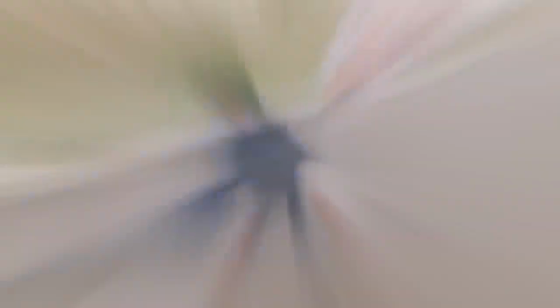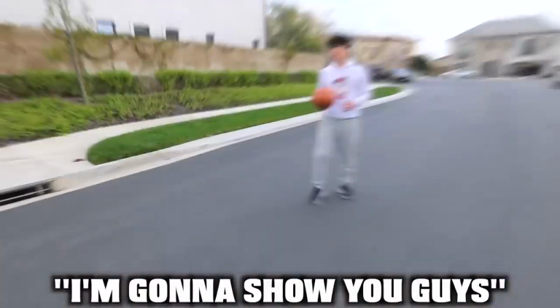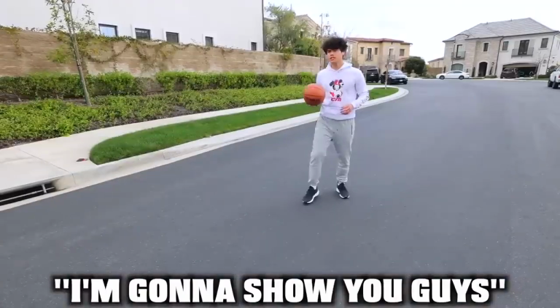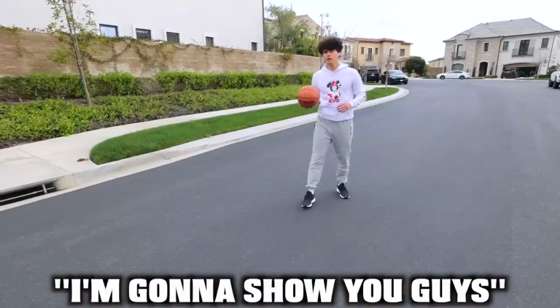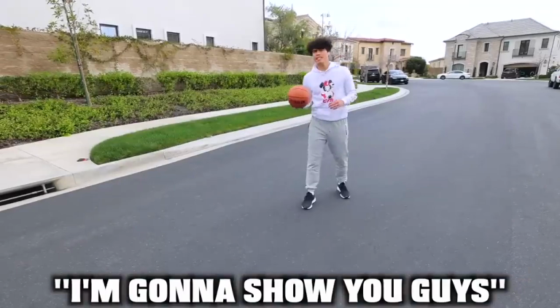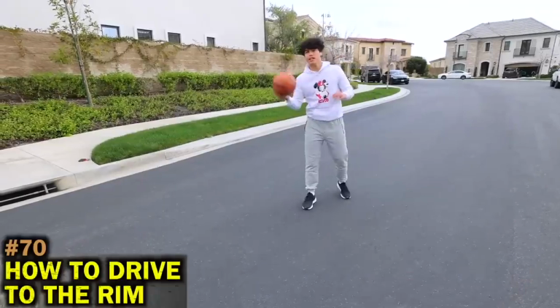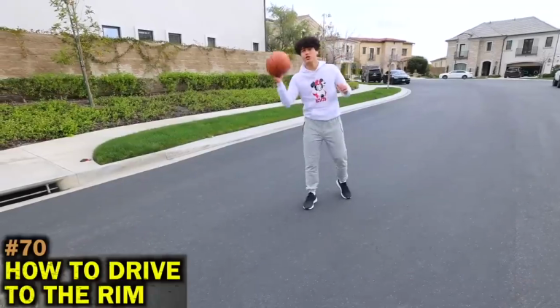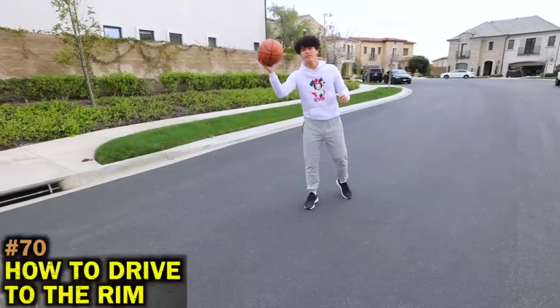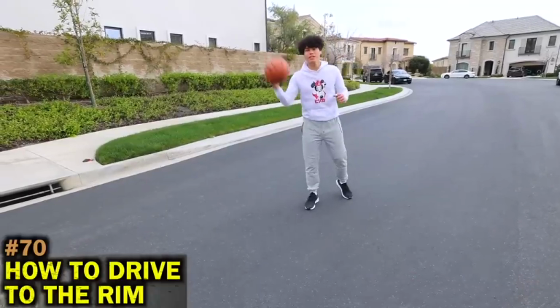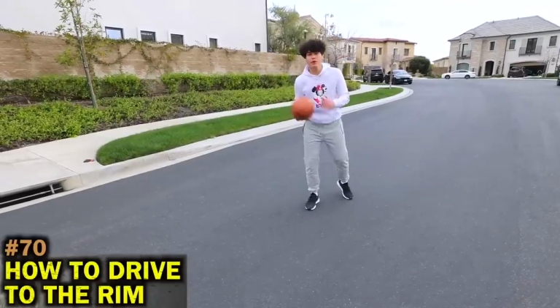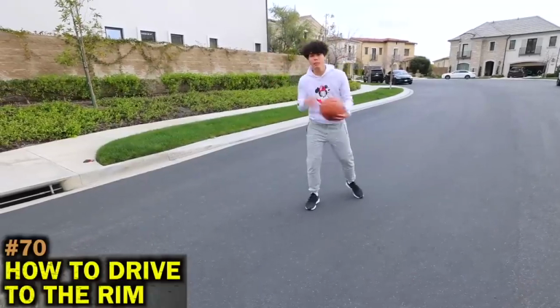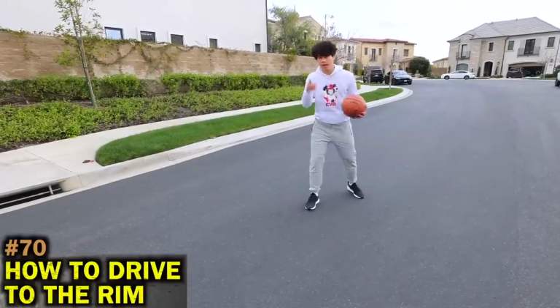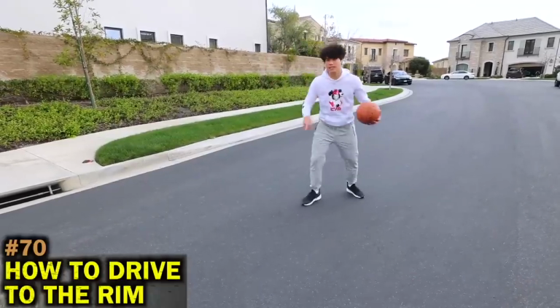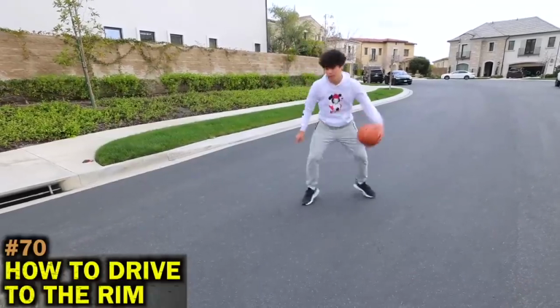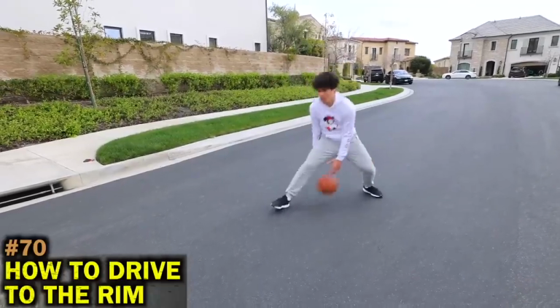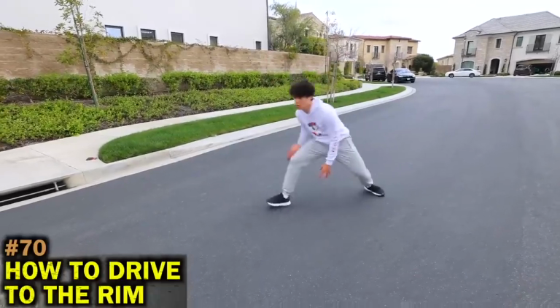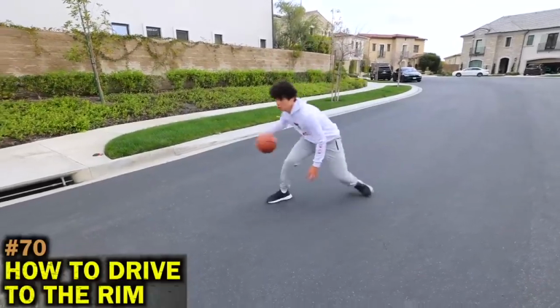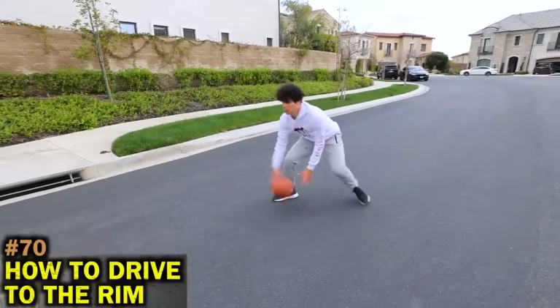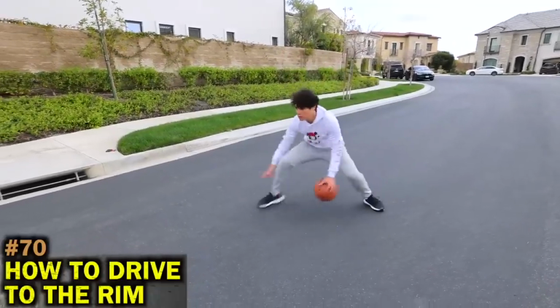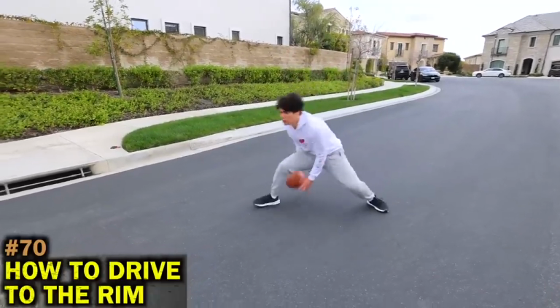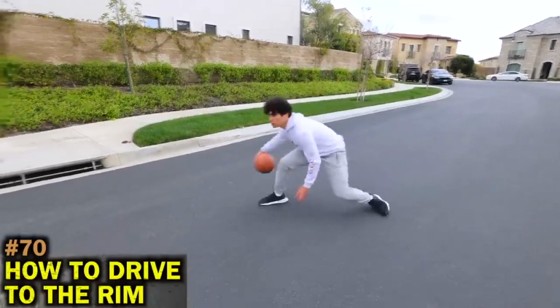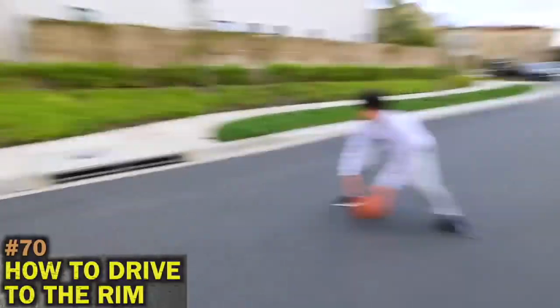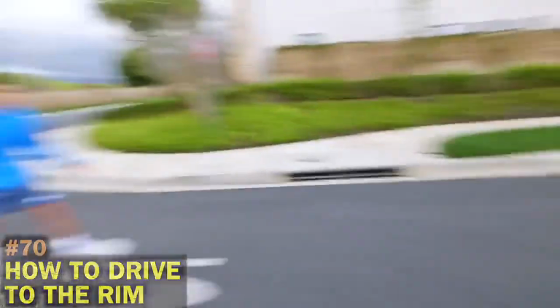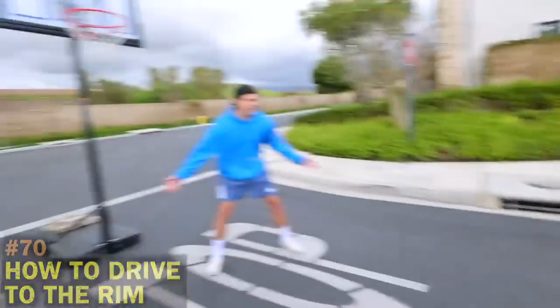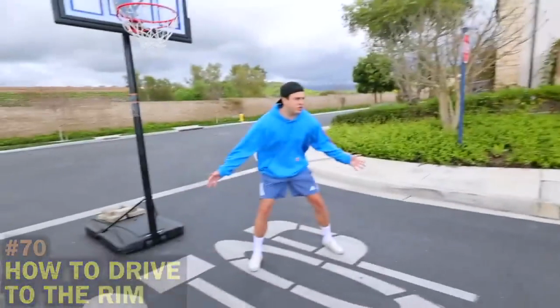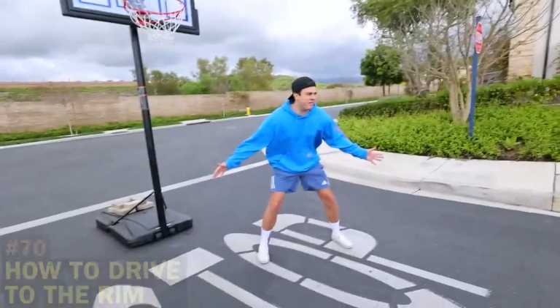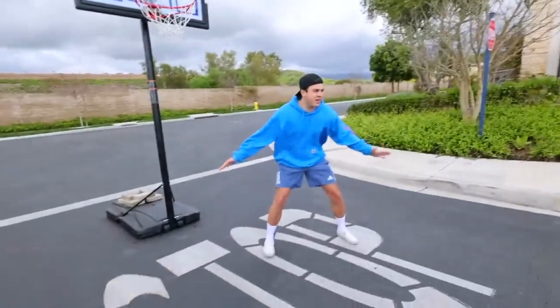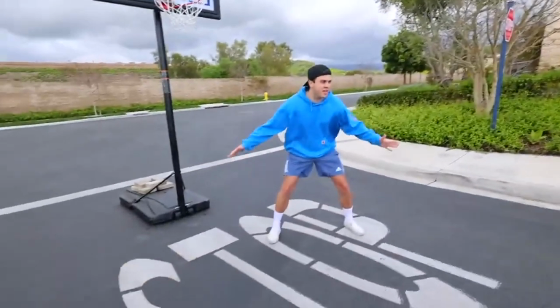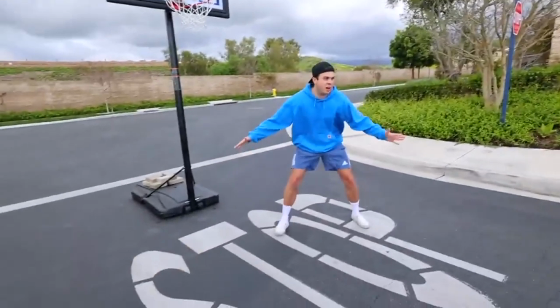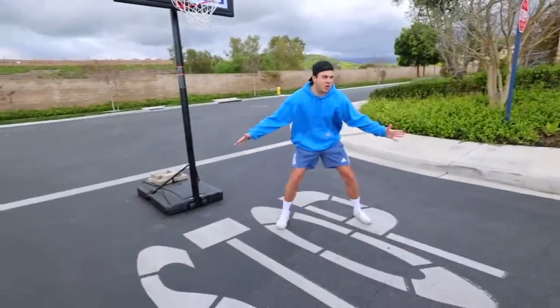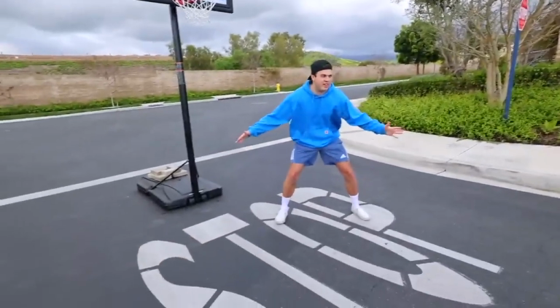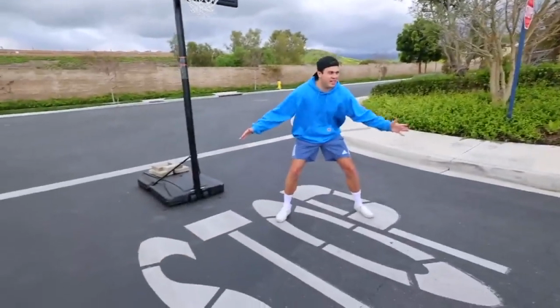I'm going to show you guys how to drive it to the rim every time. He's driving it — he's about to drive in.